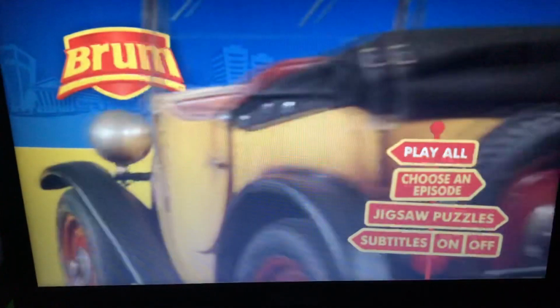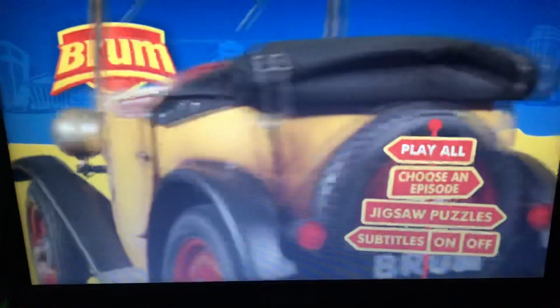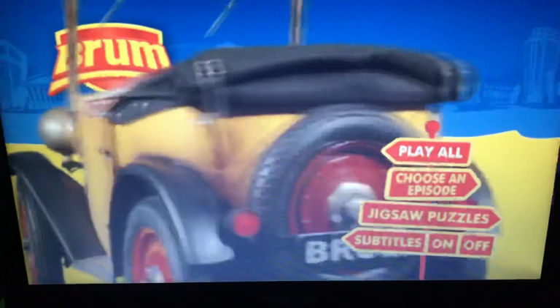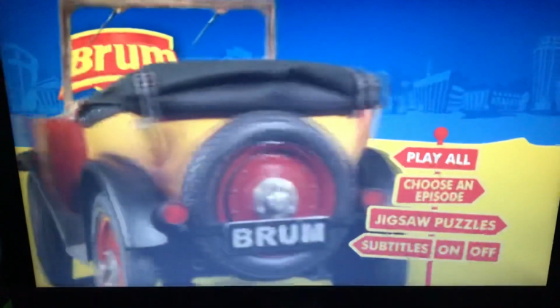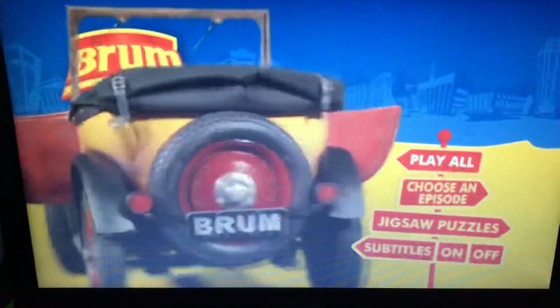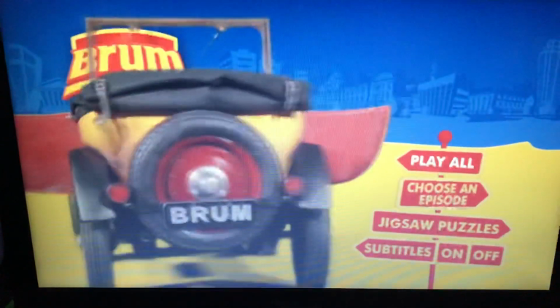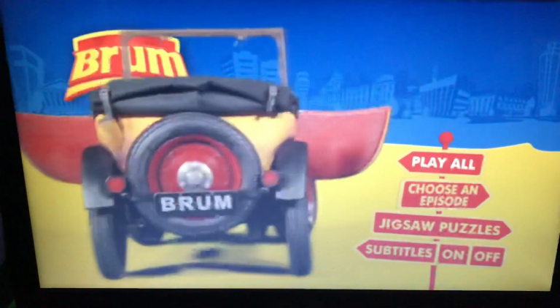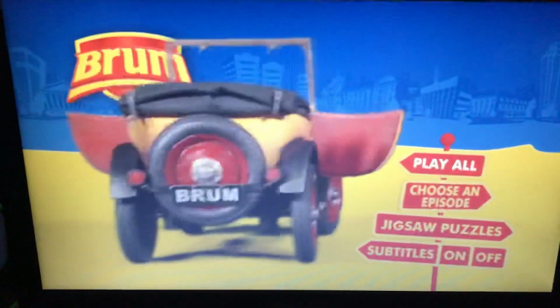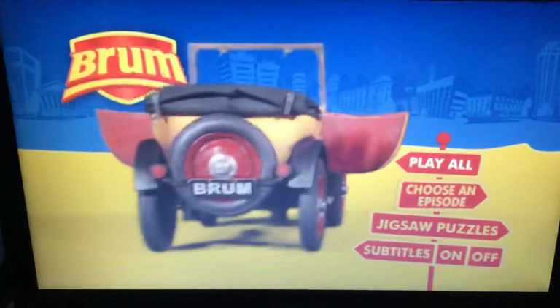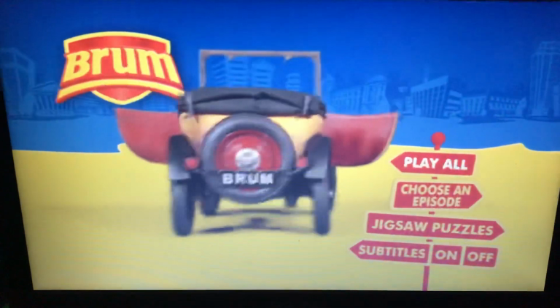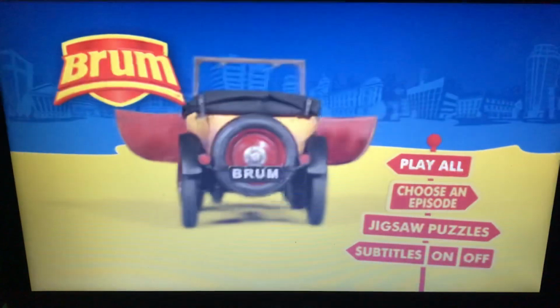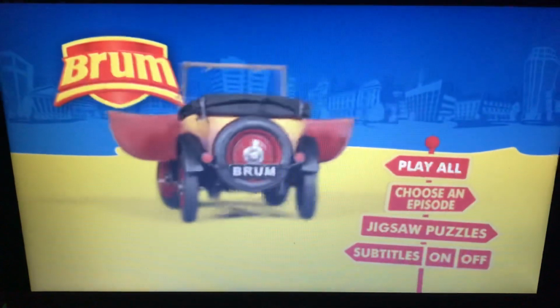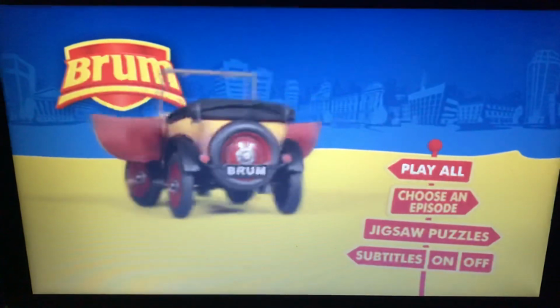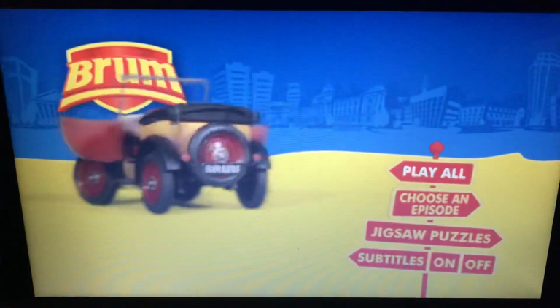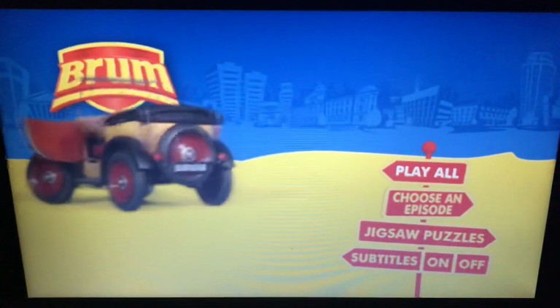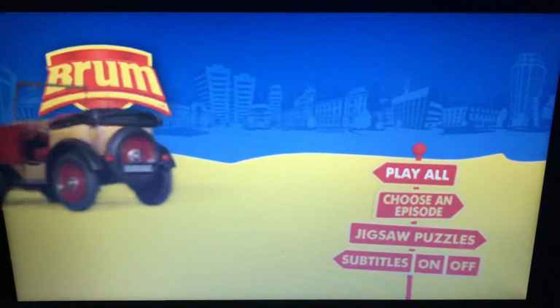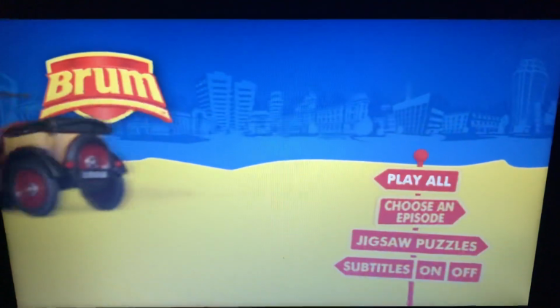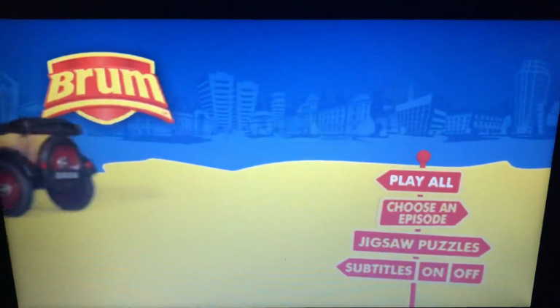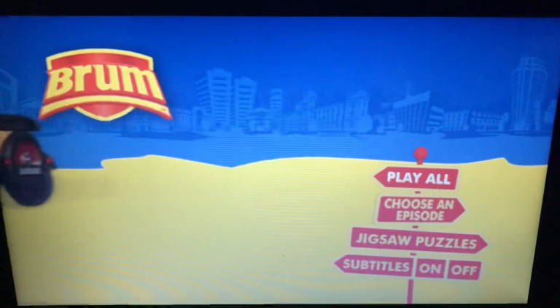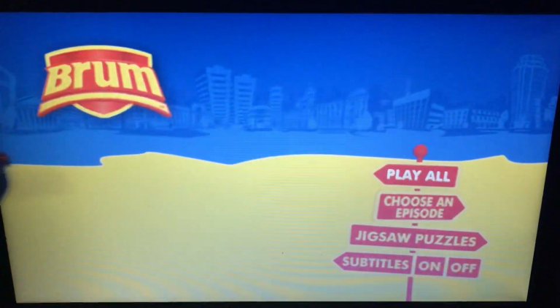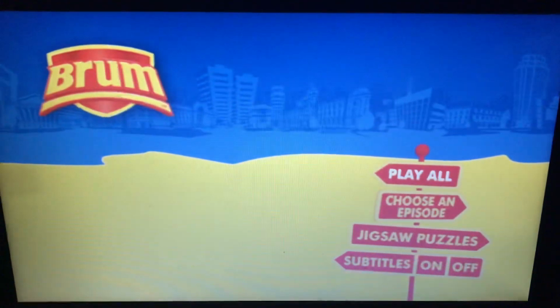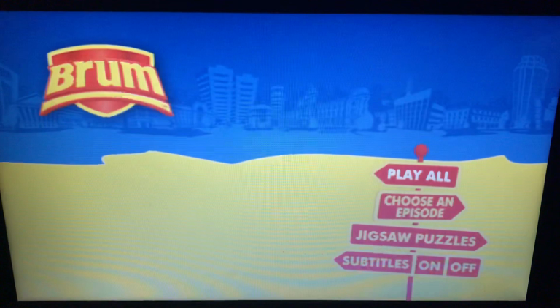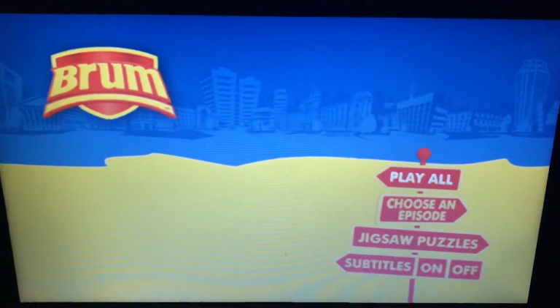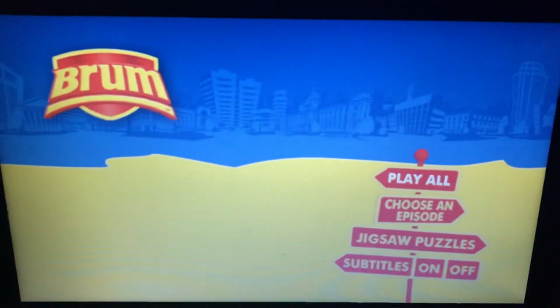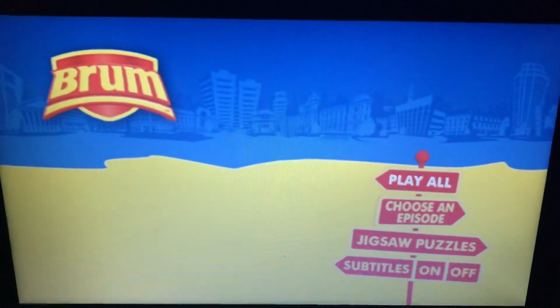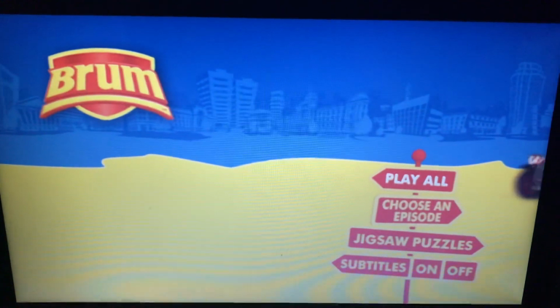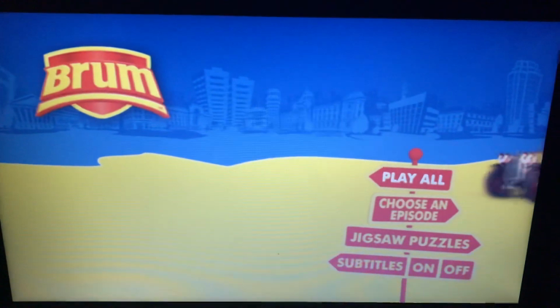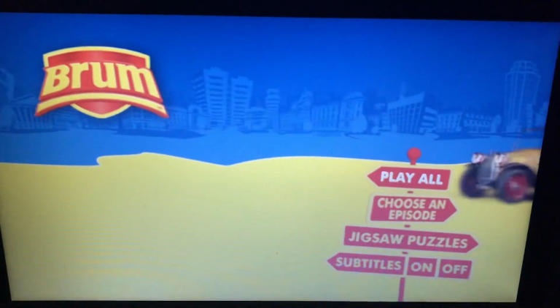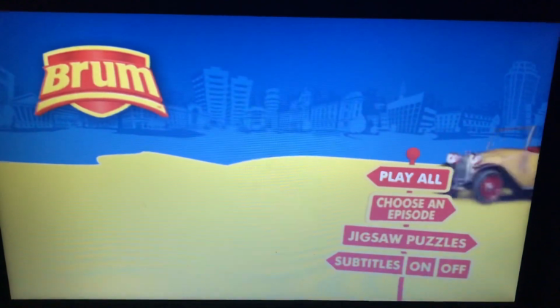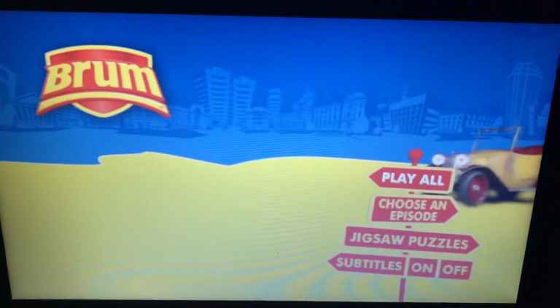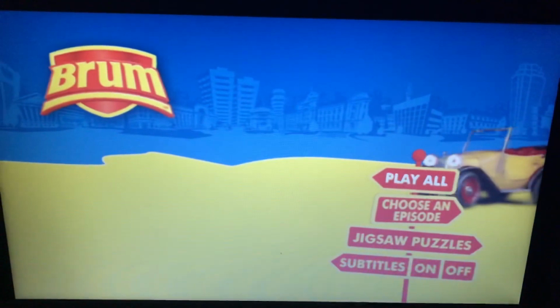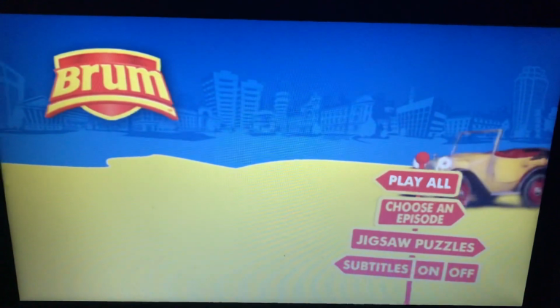Hey everyone, it's me, Yoshi Dash Media with VHS here, and today we're going to look at a DVD menu walkthrough to the Bram and the Stopwatch Botch DVD.